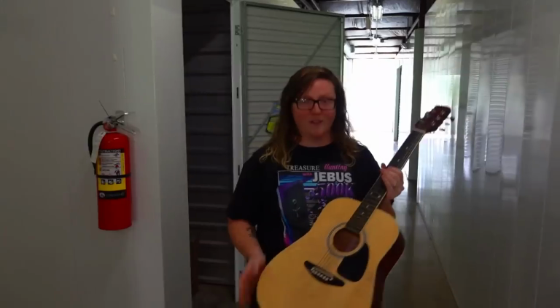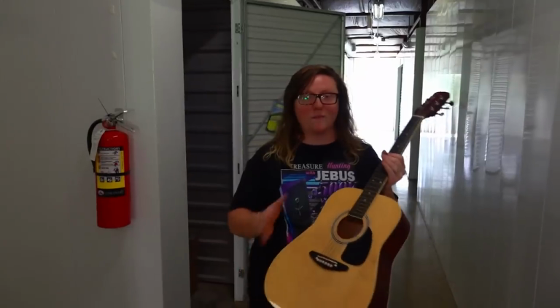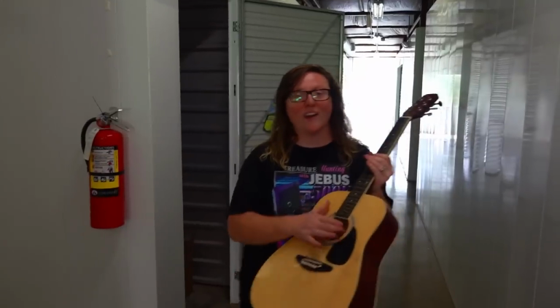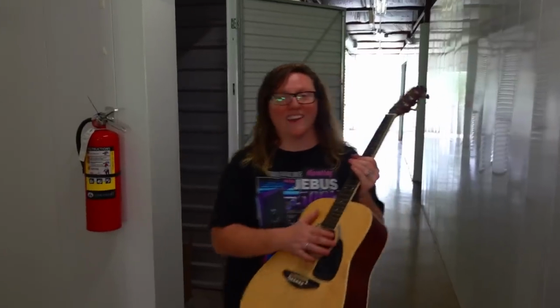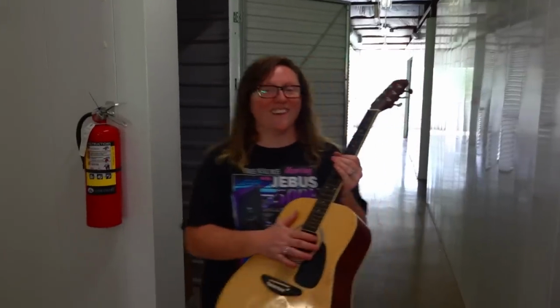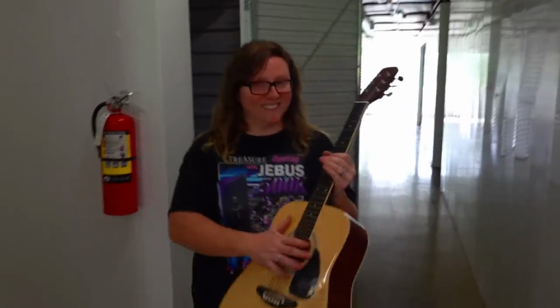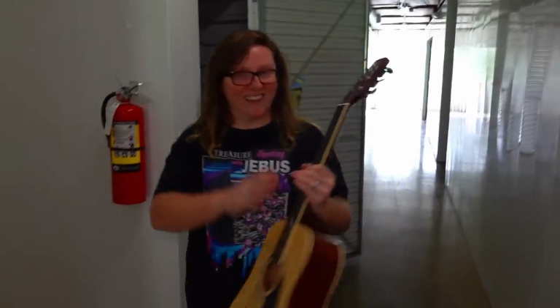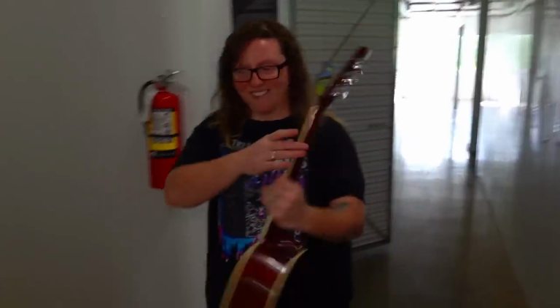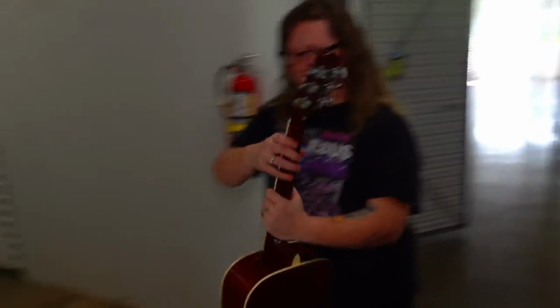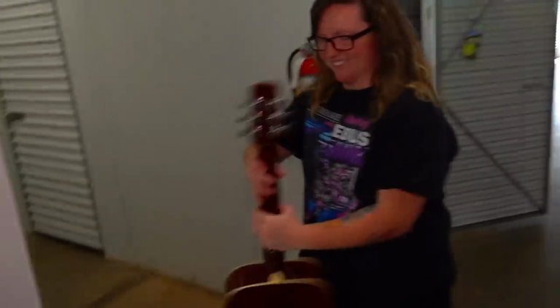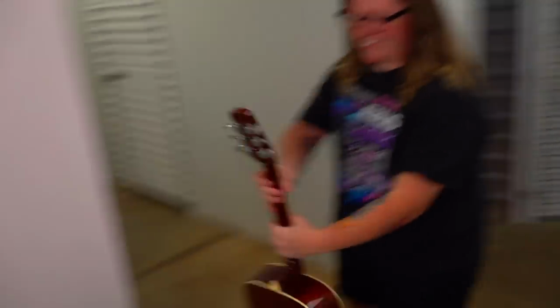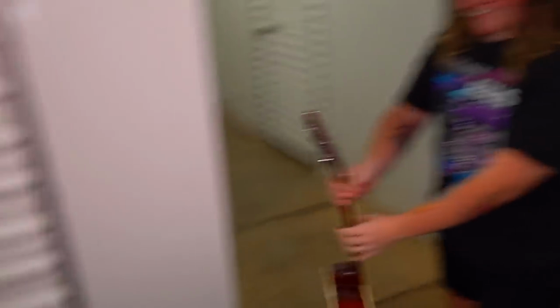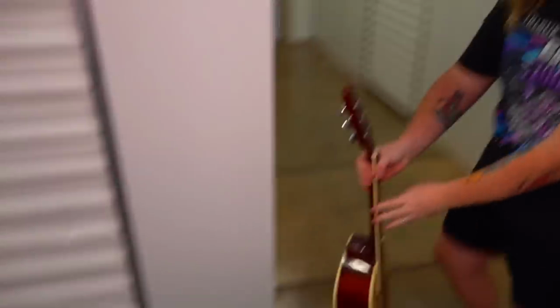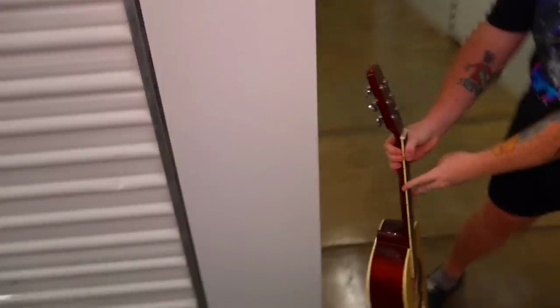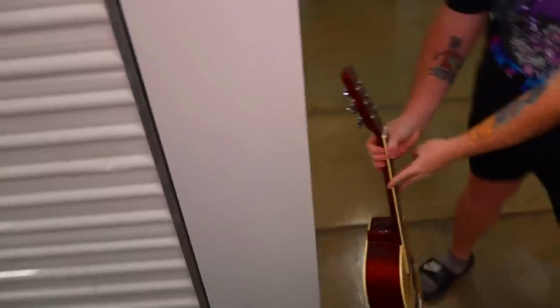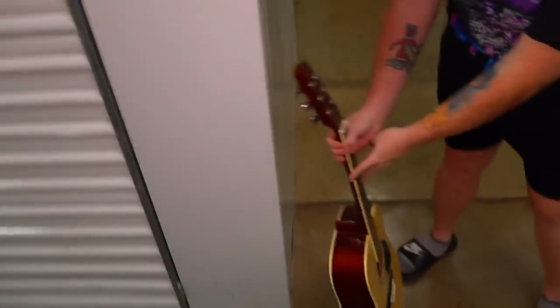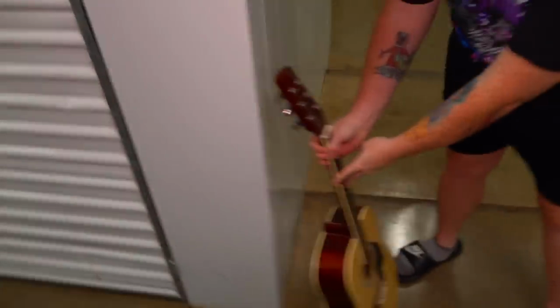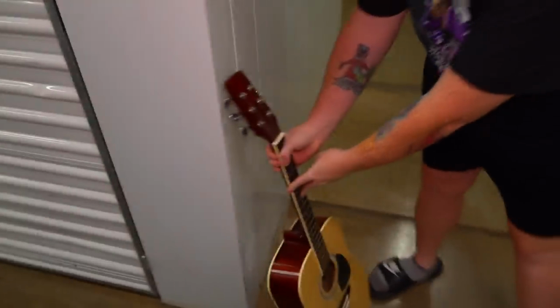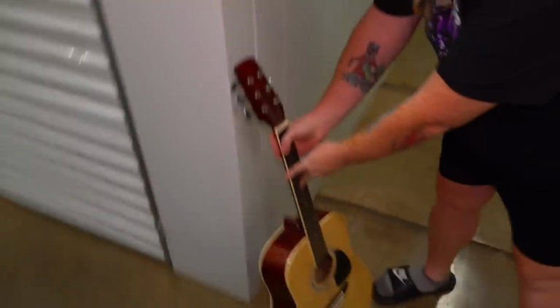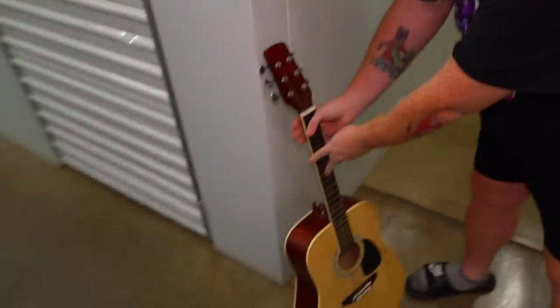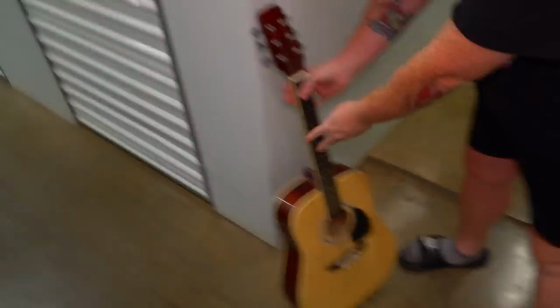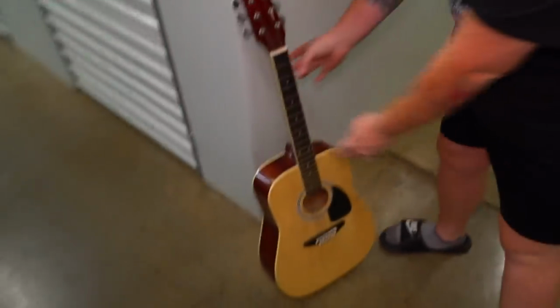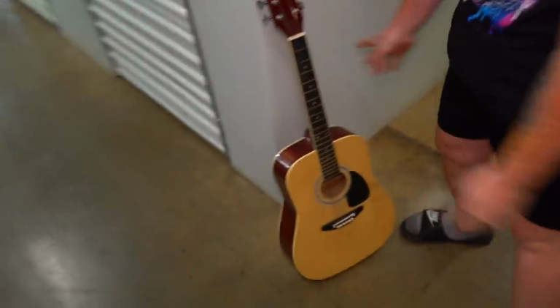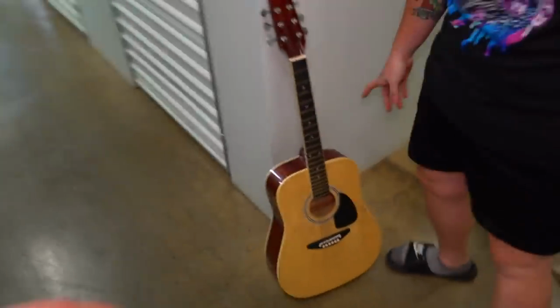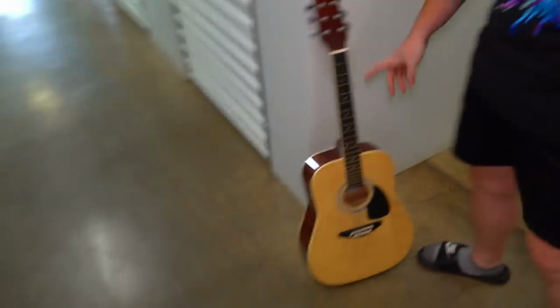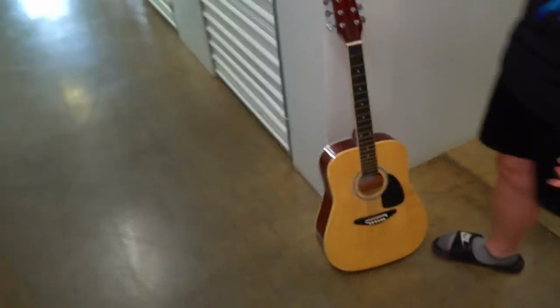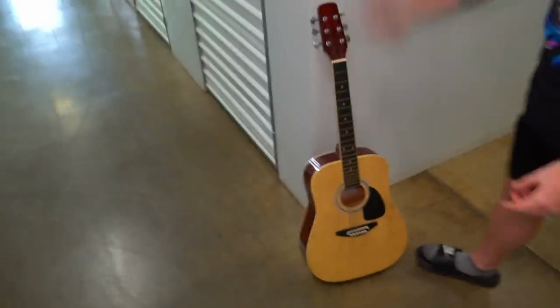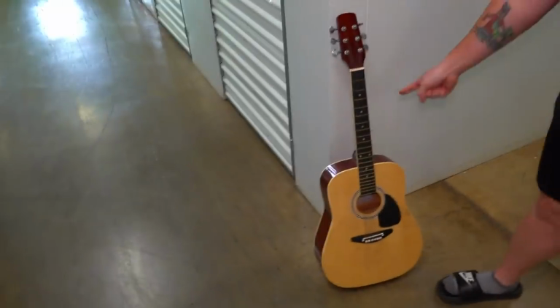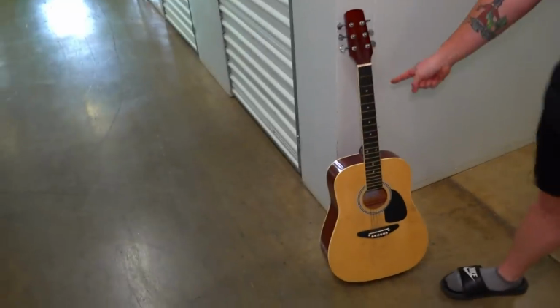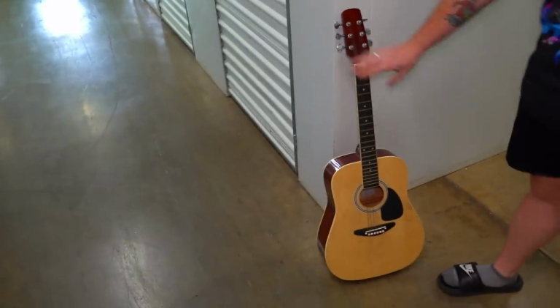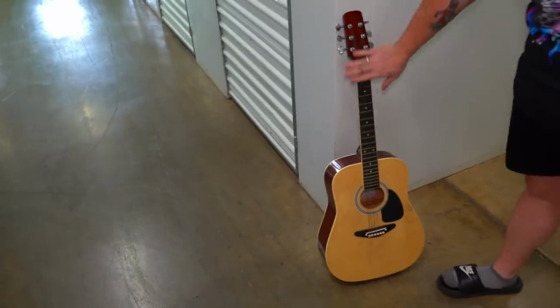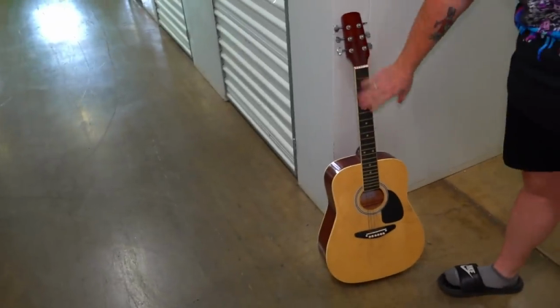We even brought Garrett inside for this one, so he's gonna chill right here in the corner and watch us go through it. Bring us good luck, Garrett.